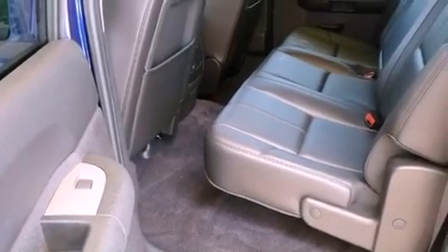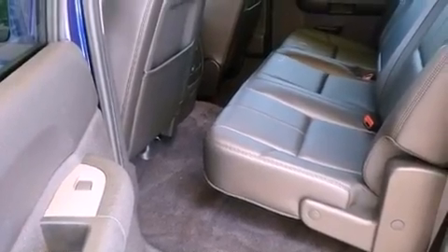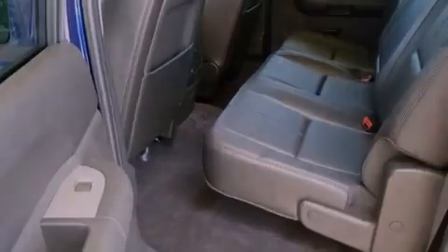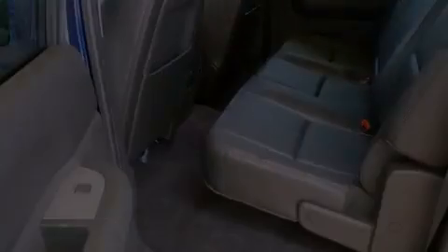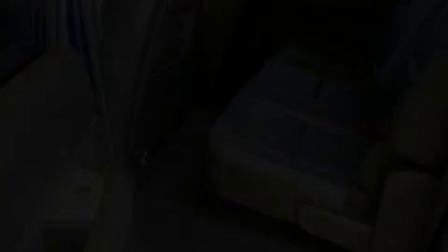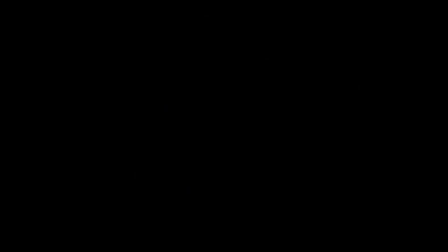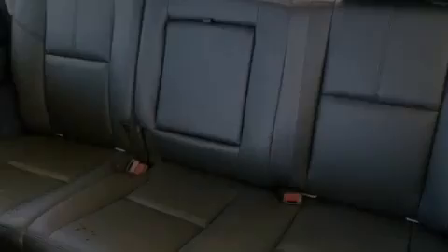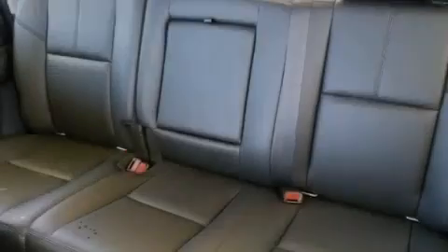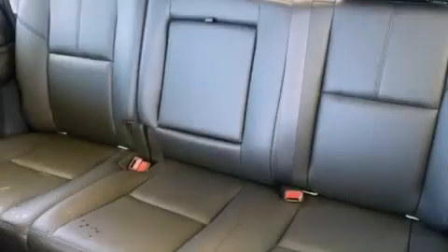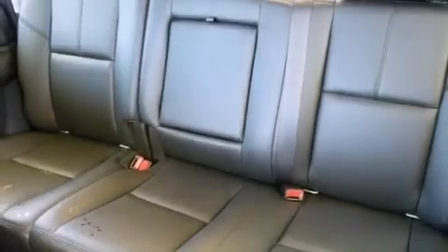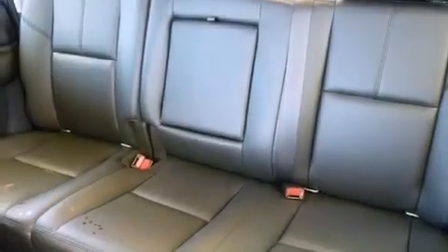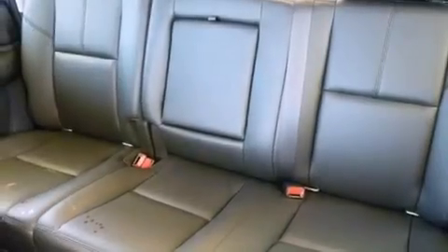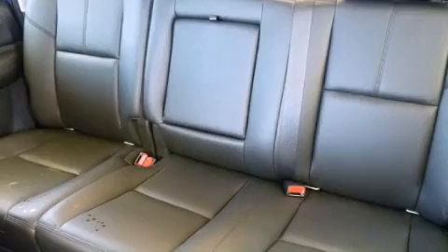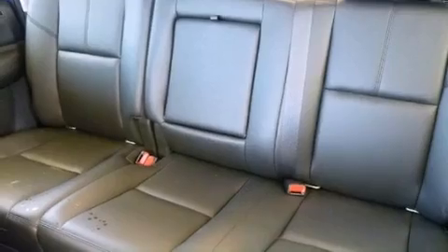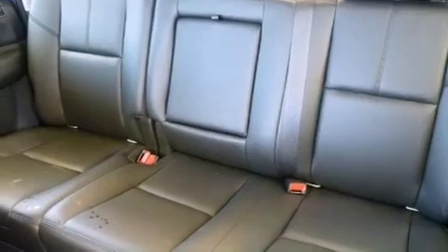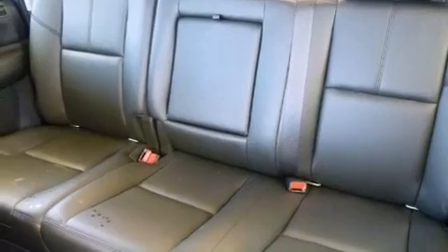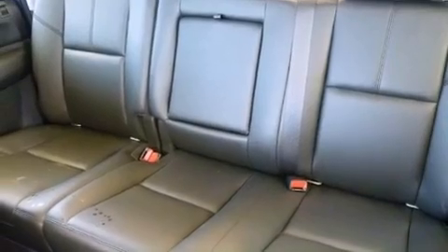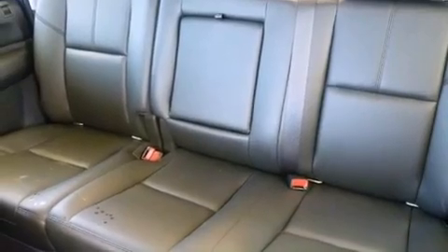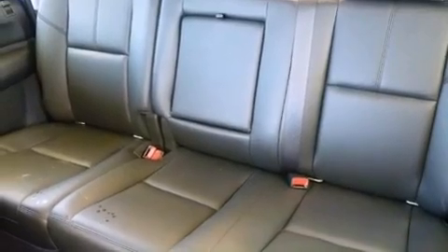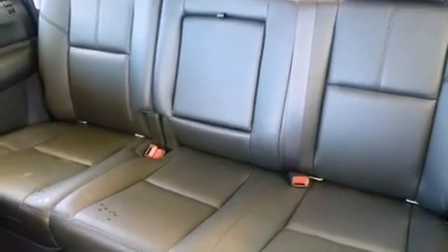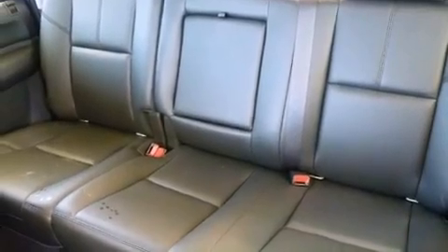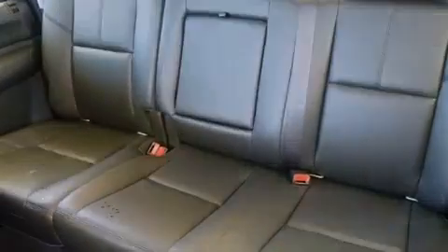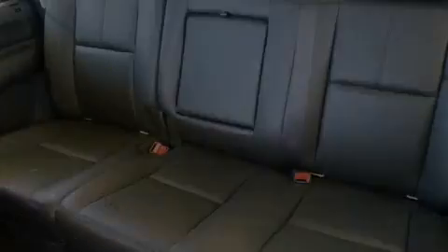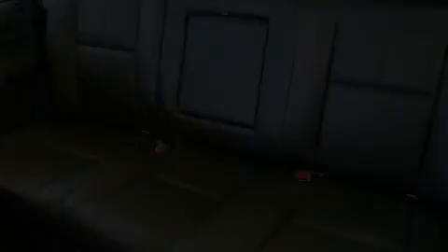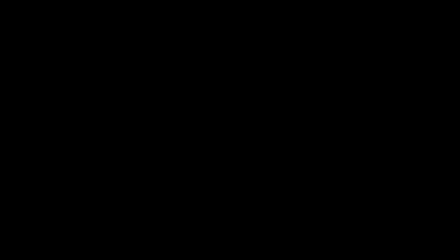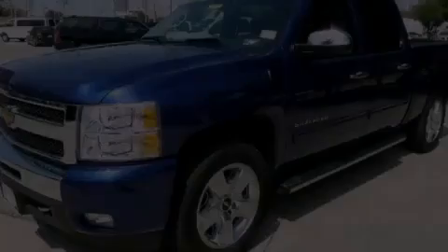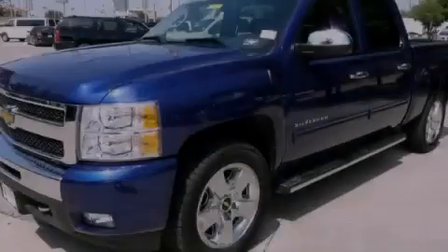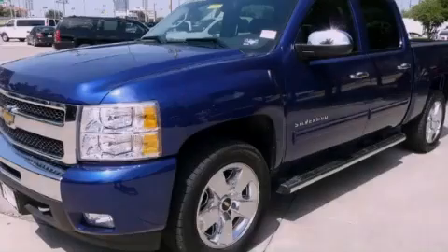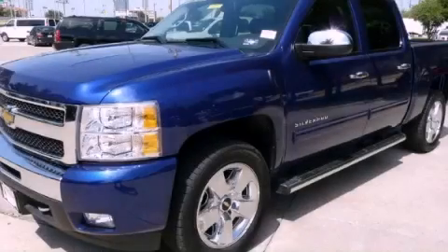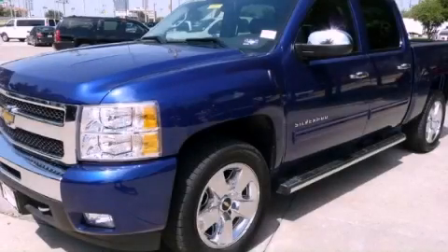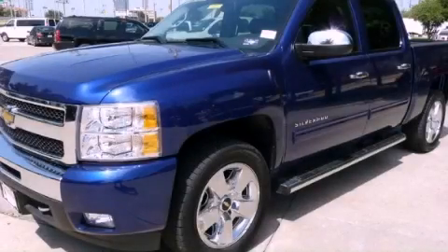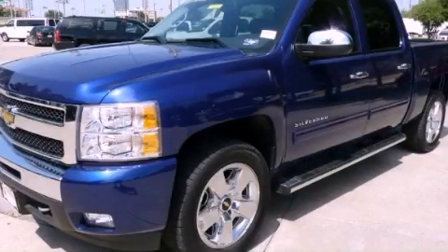The appearance package and aluminum wheels. This vehicle won't last long at this price. Call and arrange a test drive now.